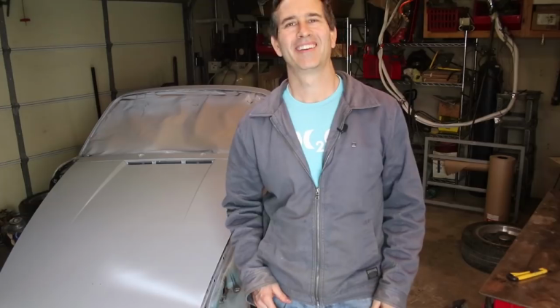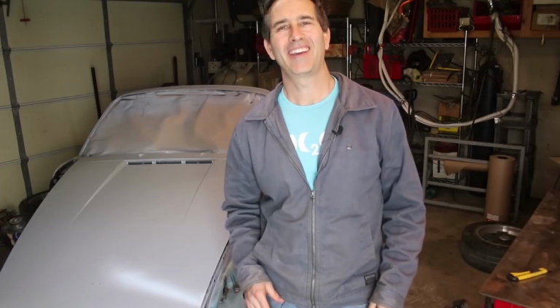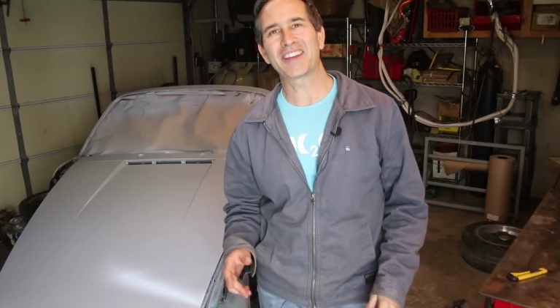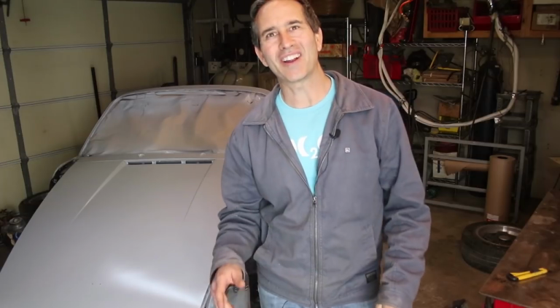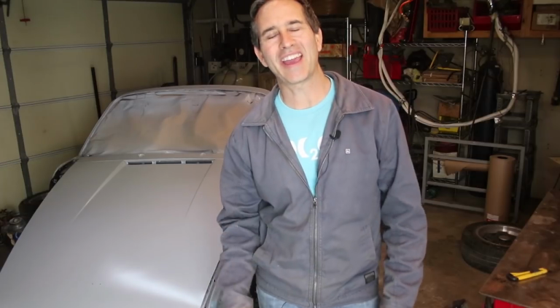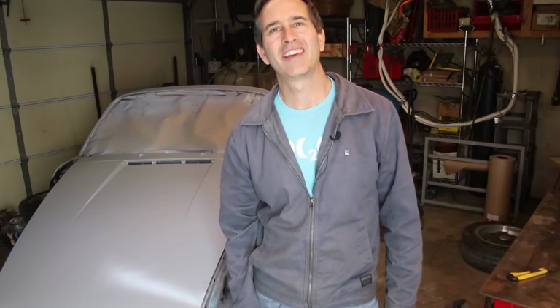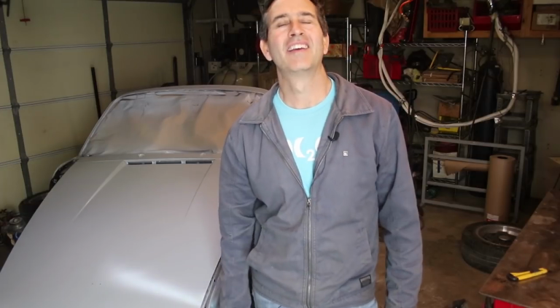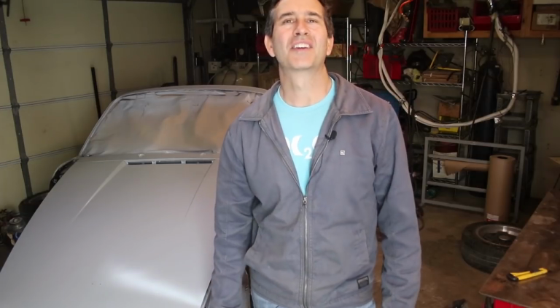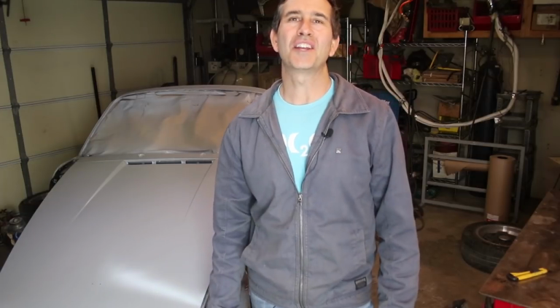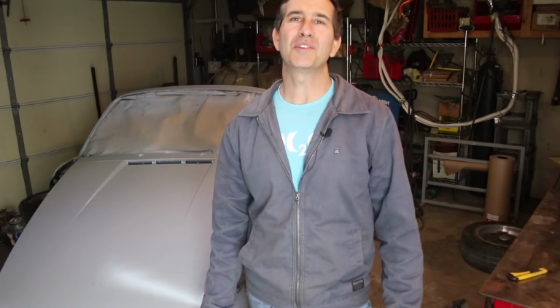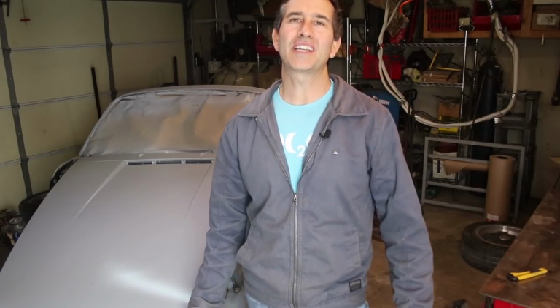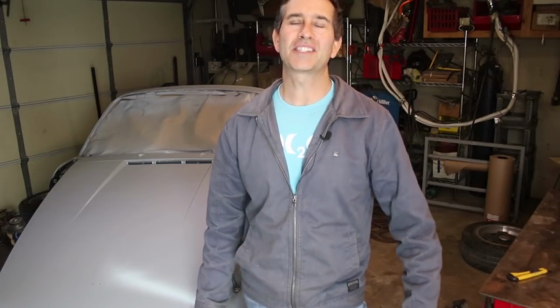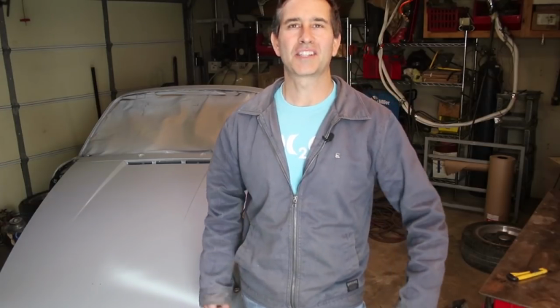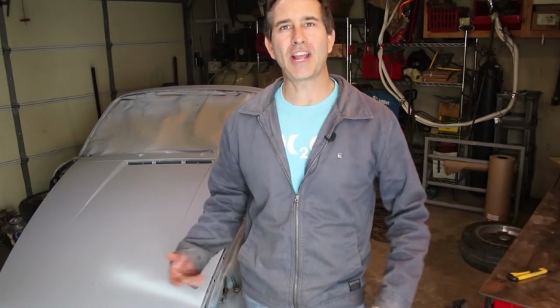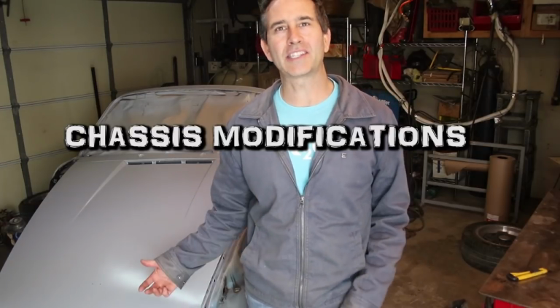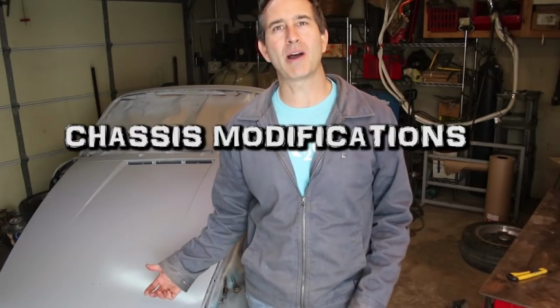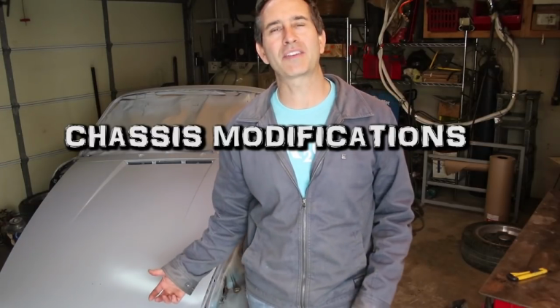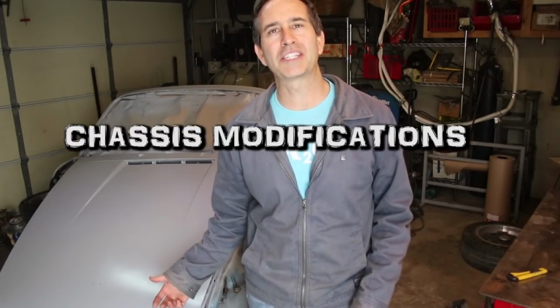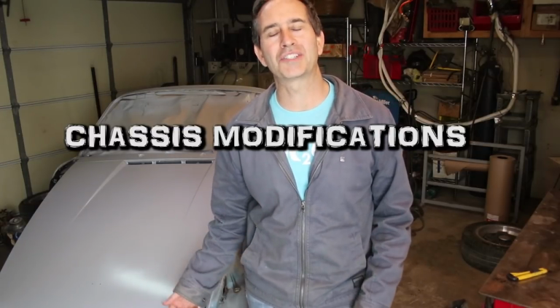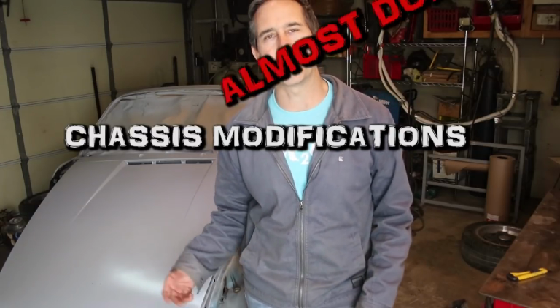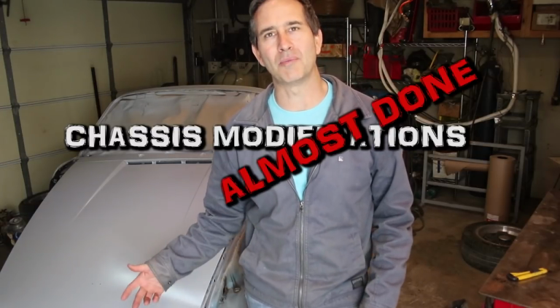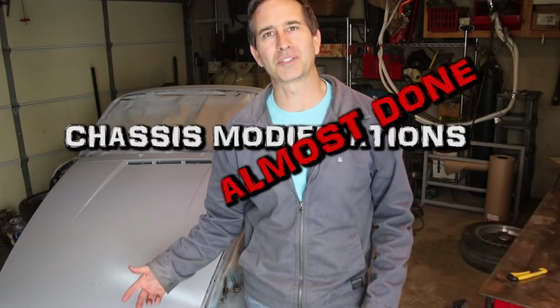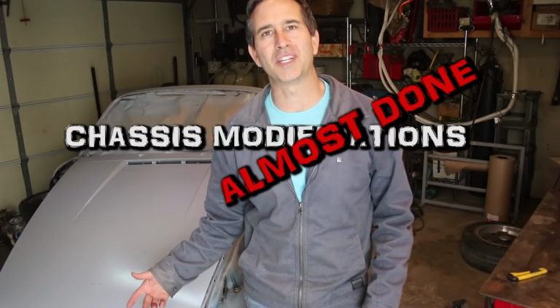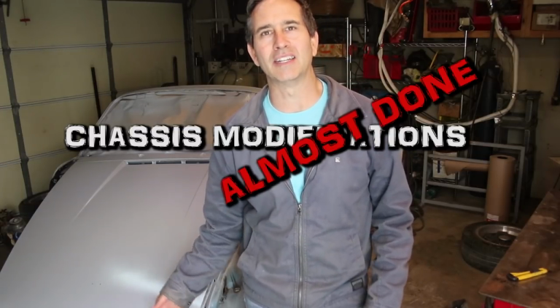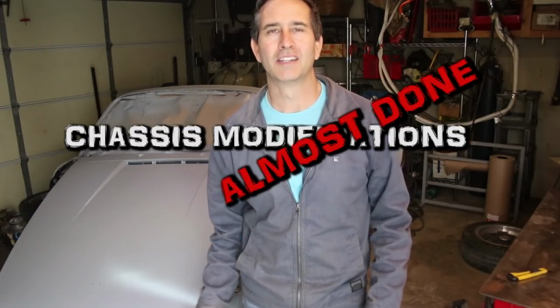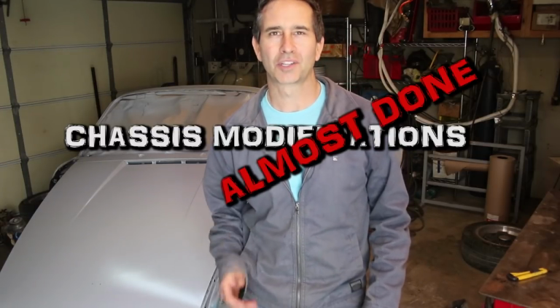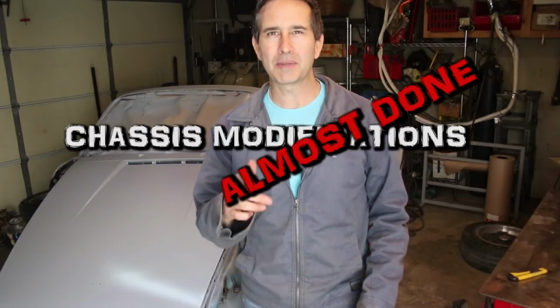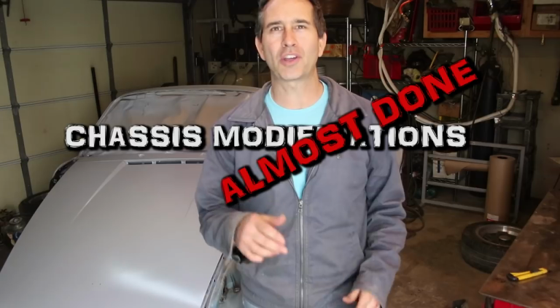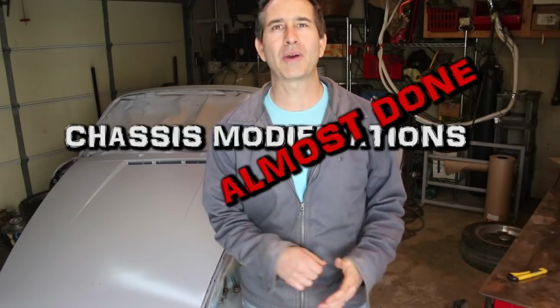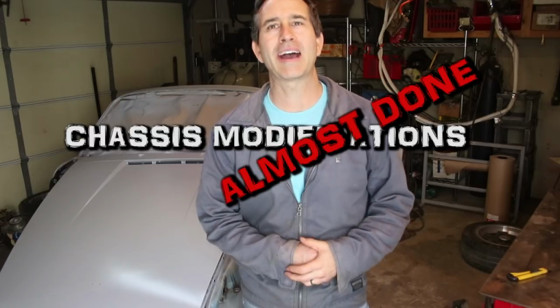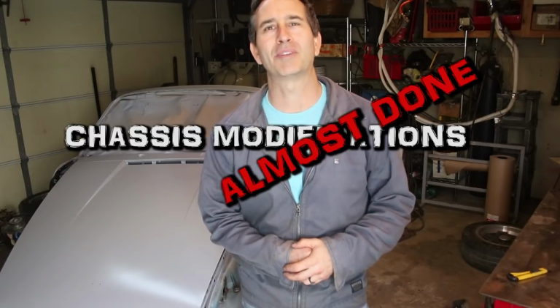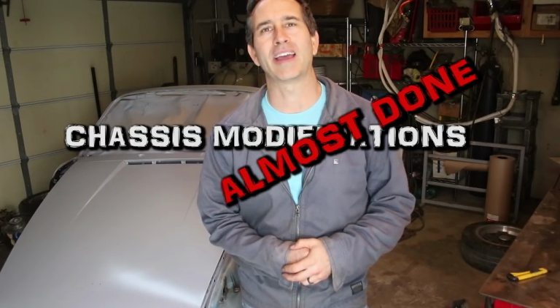Hey car gang, the good news is the chassis modifications are almost done. So let me show you what I have planned.